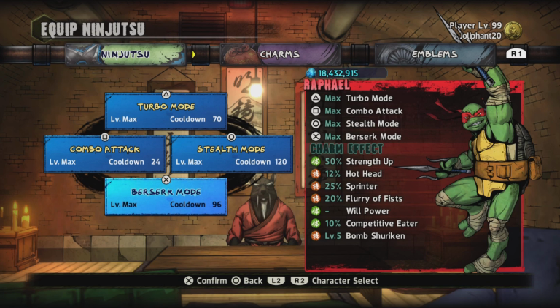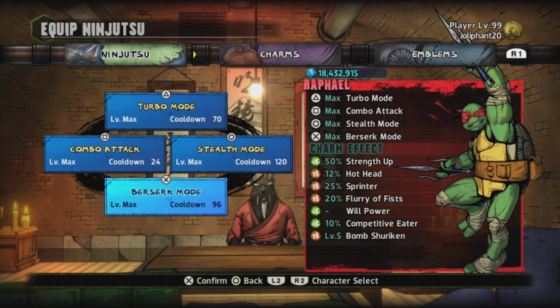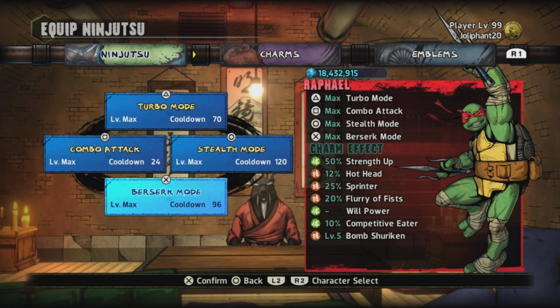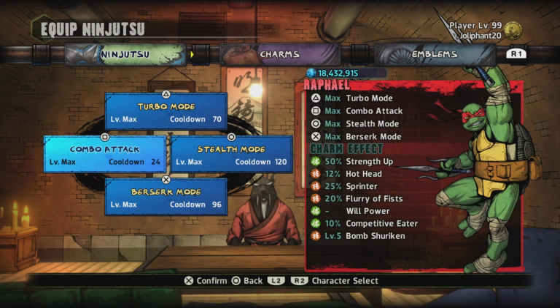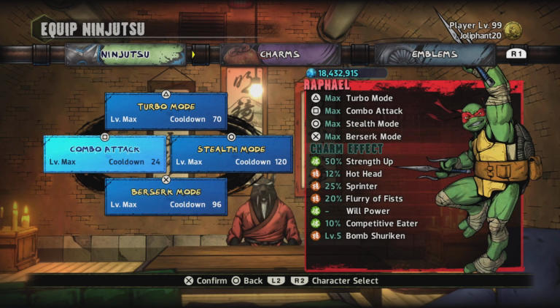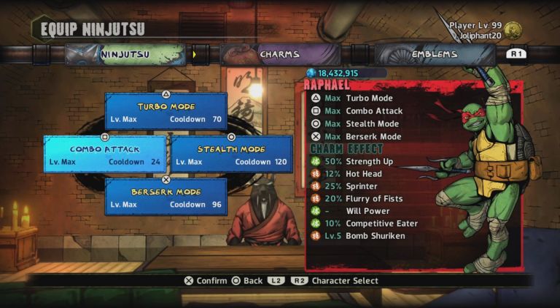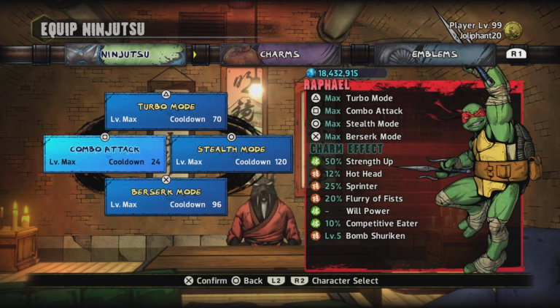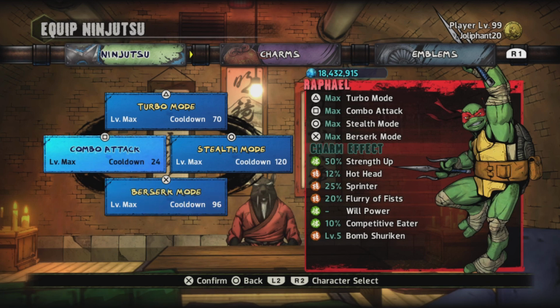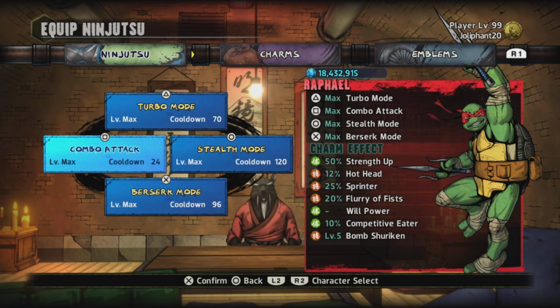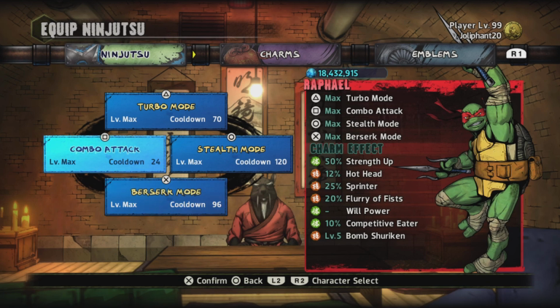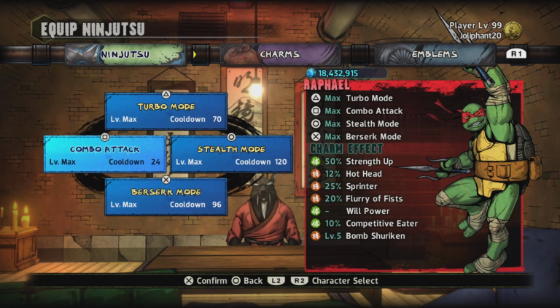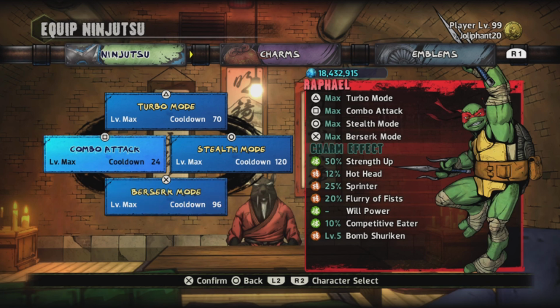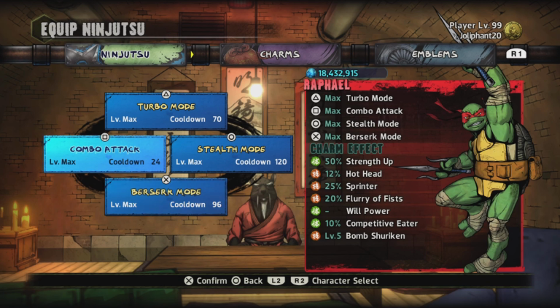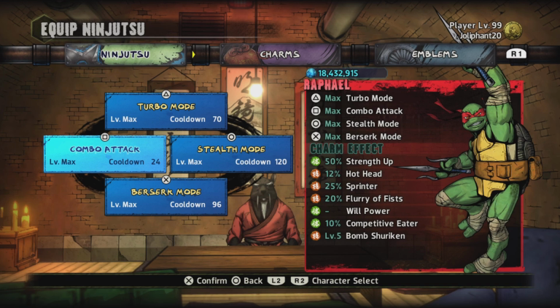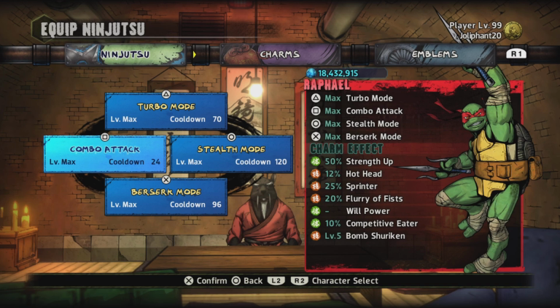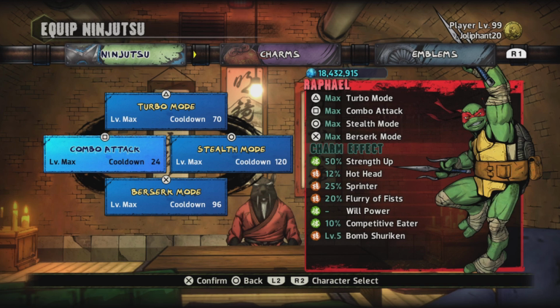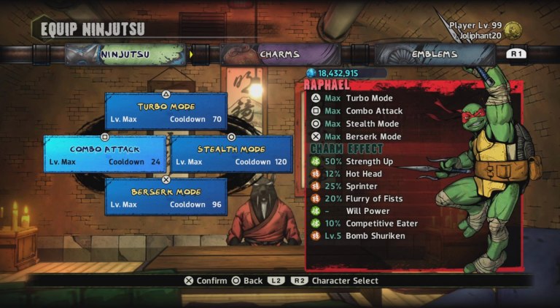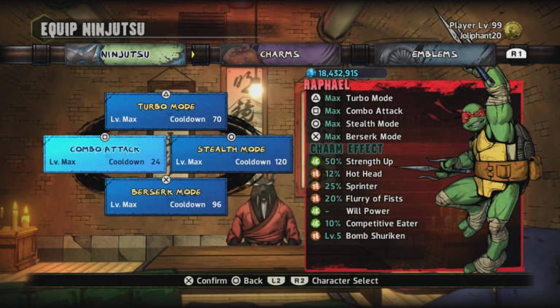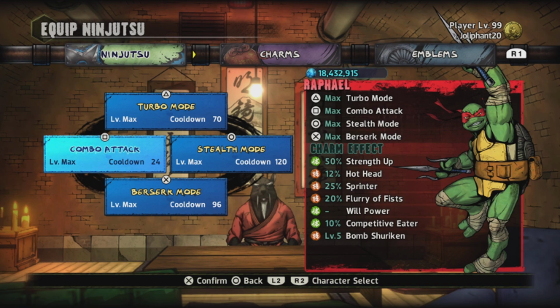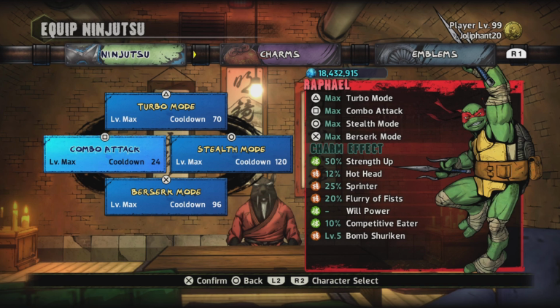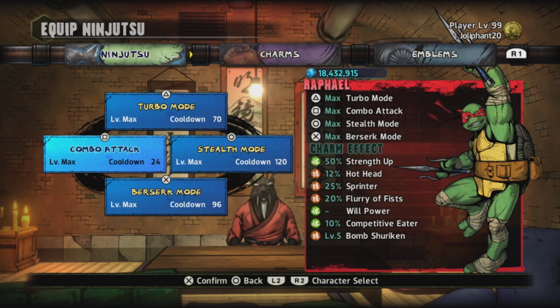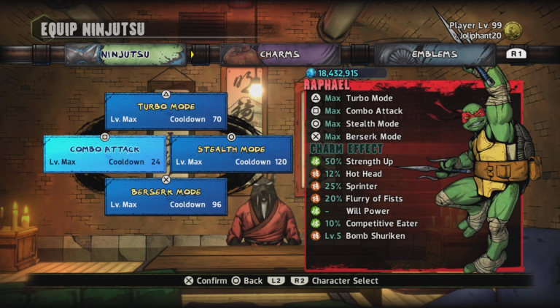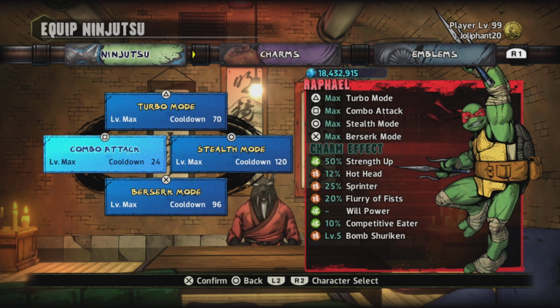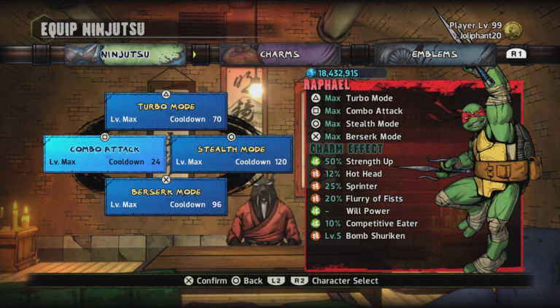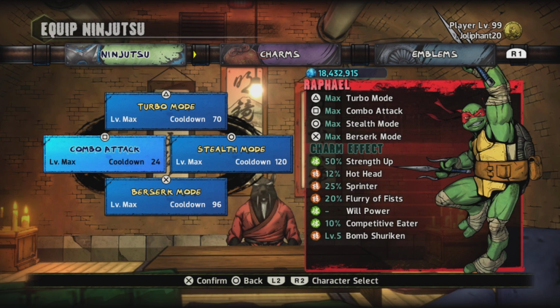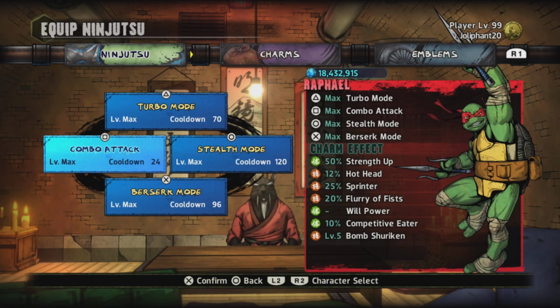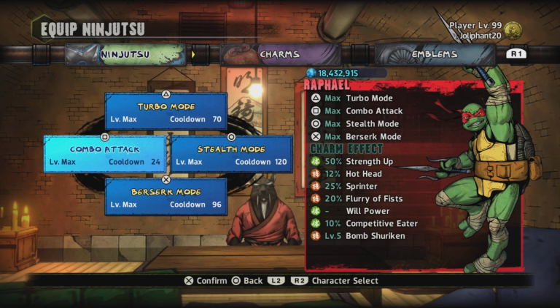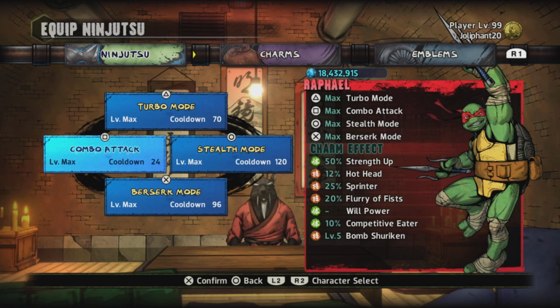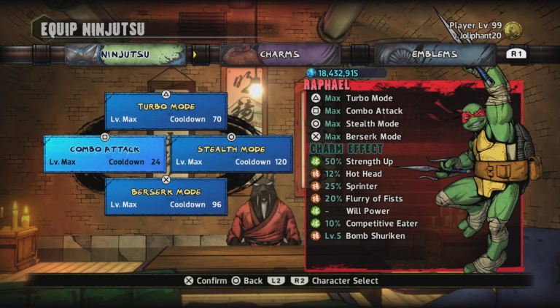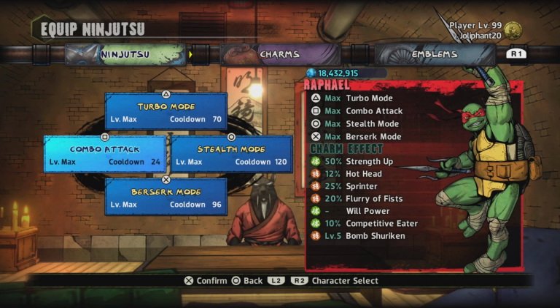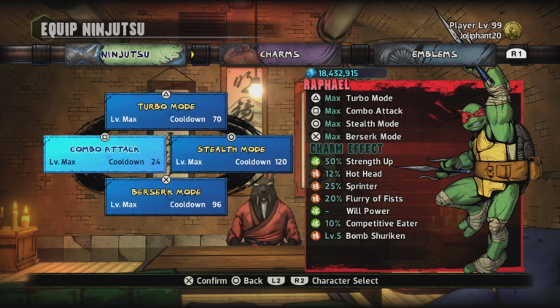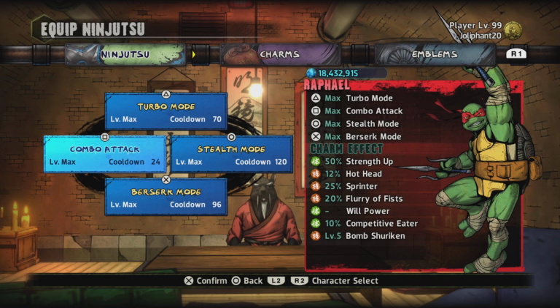It doubles your damage like I said. And Combo Attack — I'm going to tell y'all later why I chose Combo Attack for Raph.